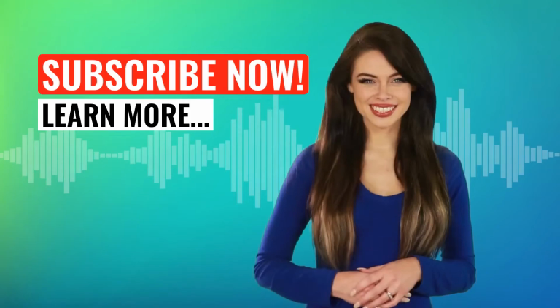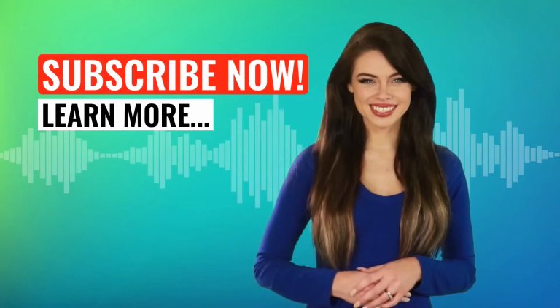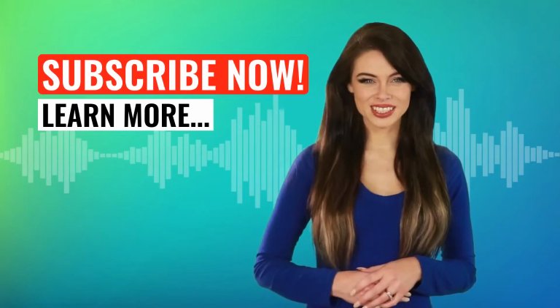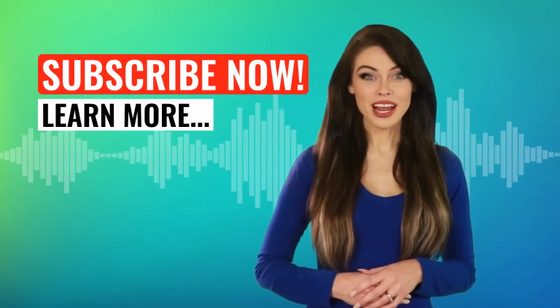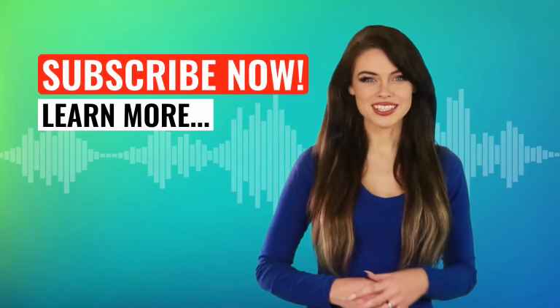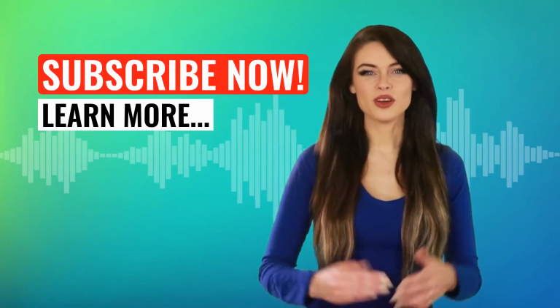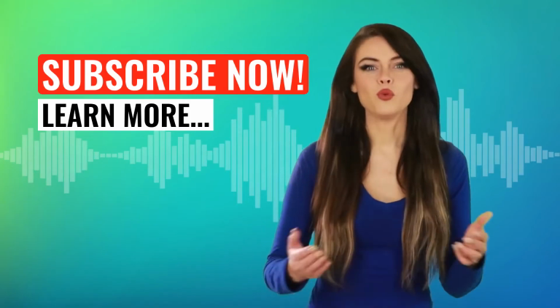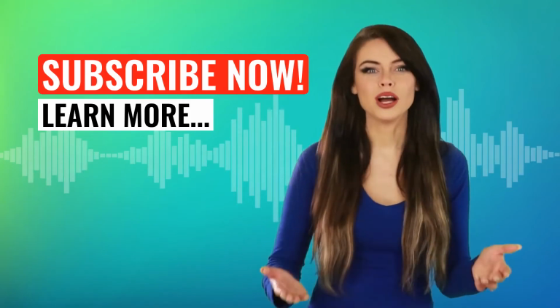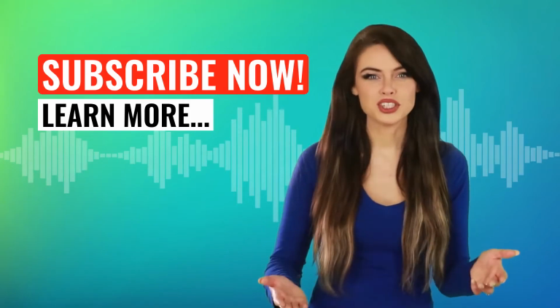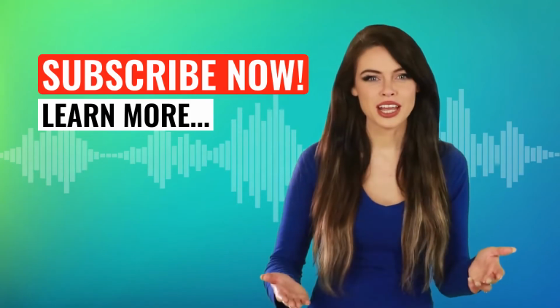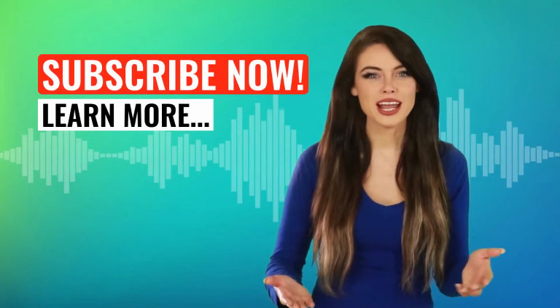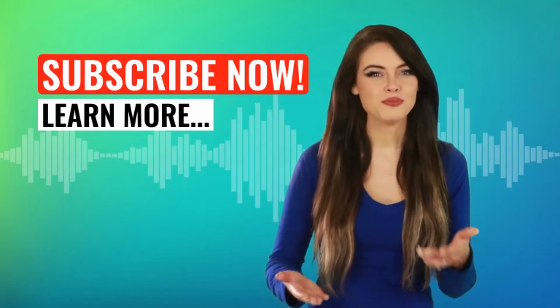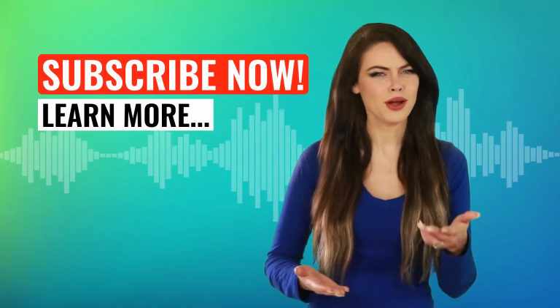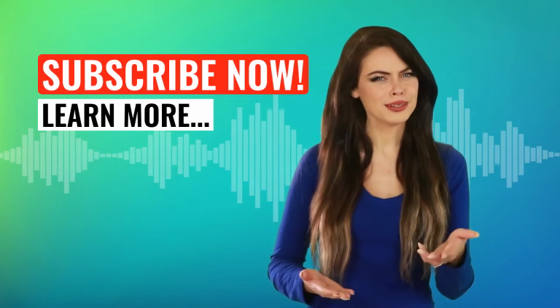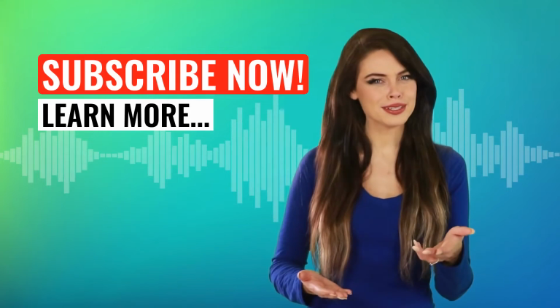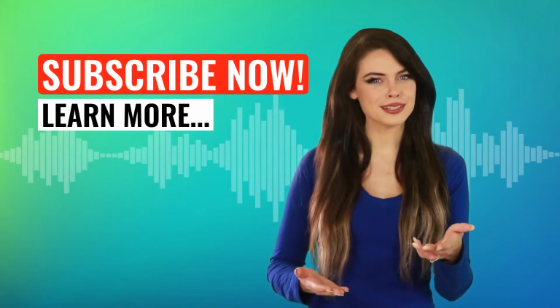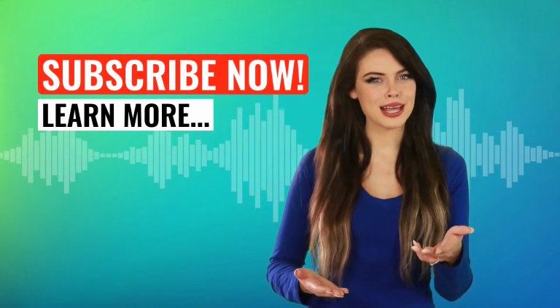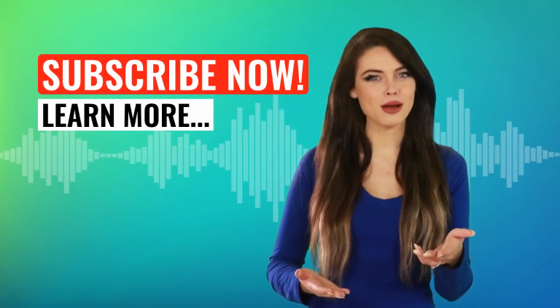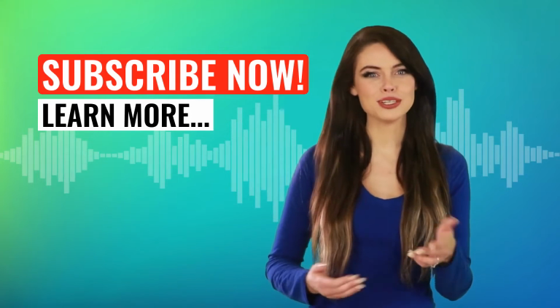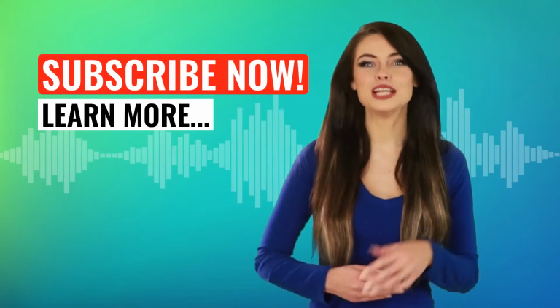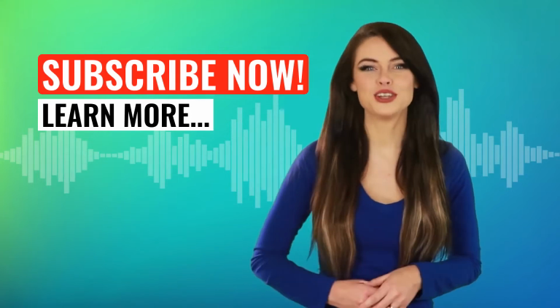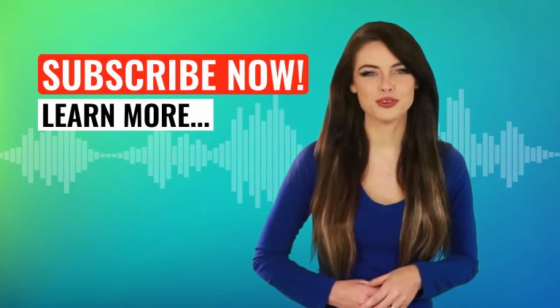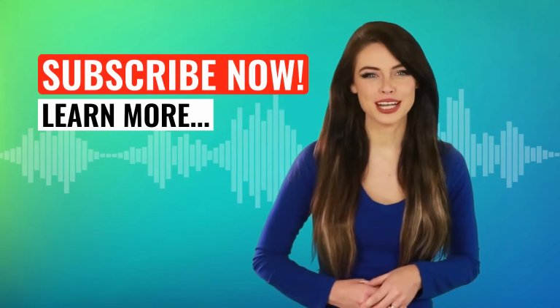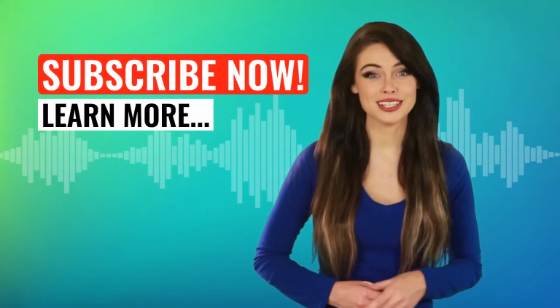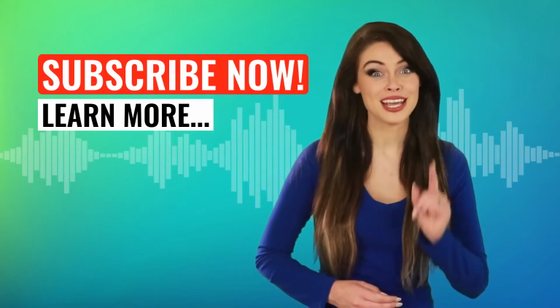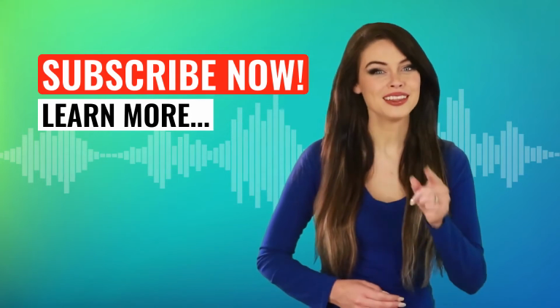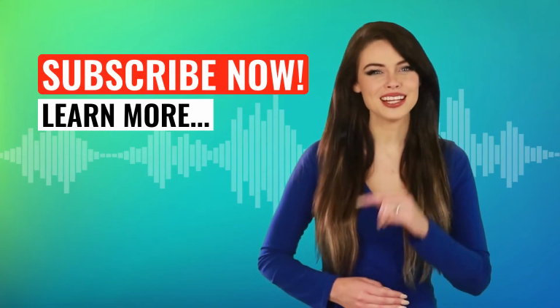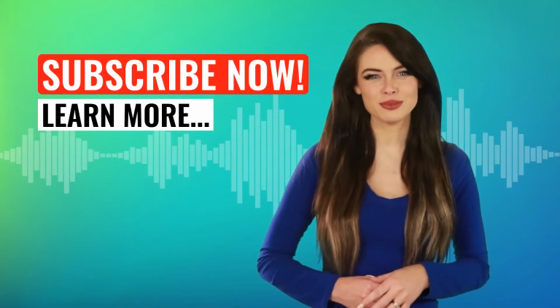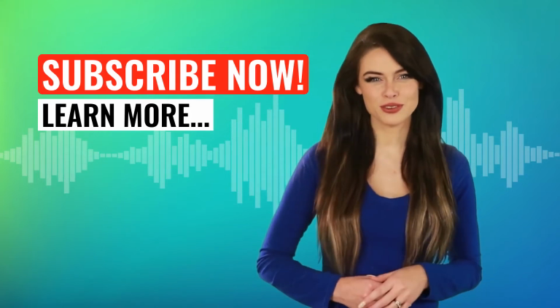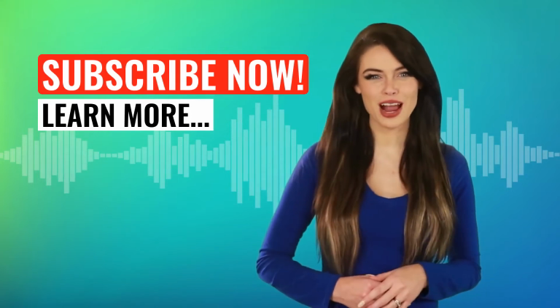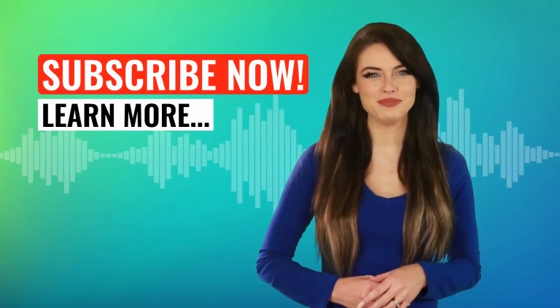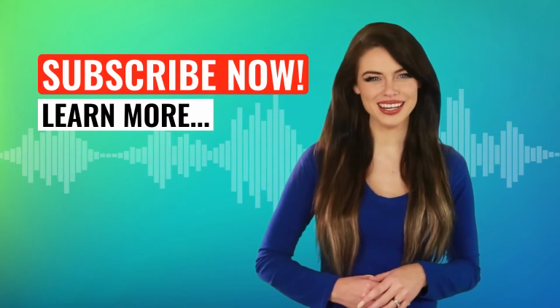Great! Watch again, practice the sound, and don't forget to hit that subscribe button!